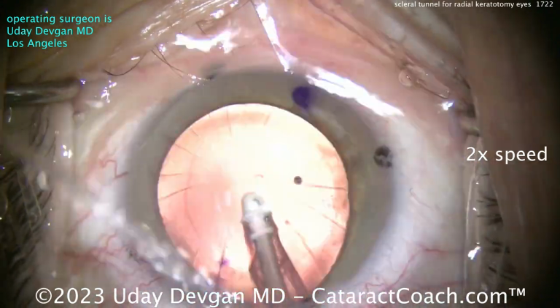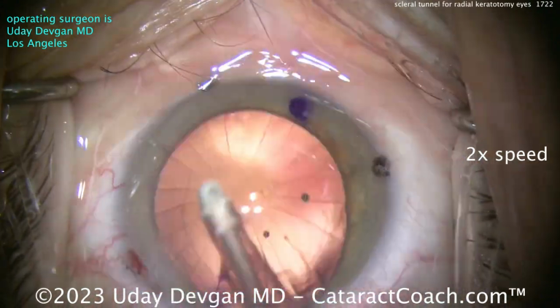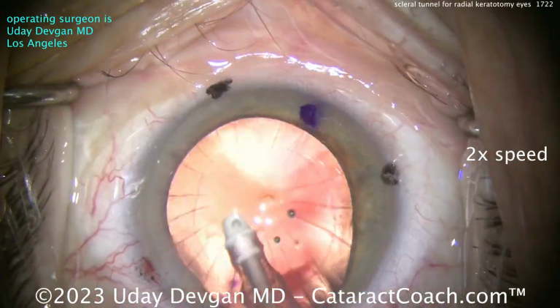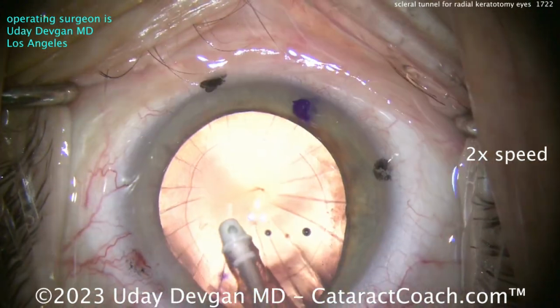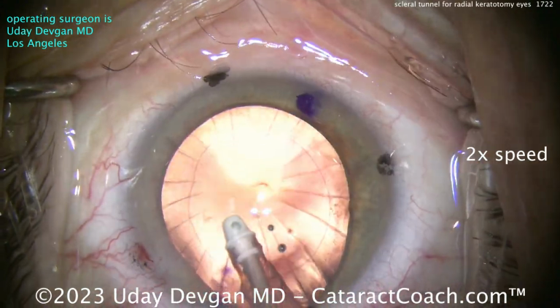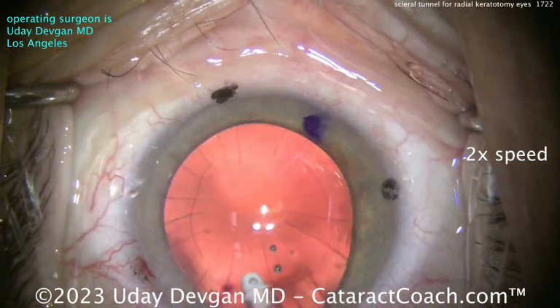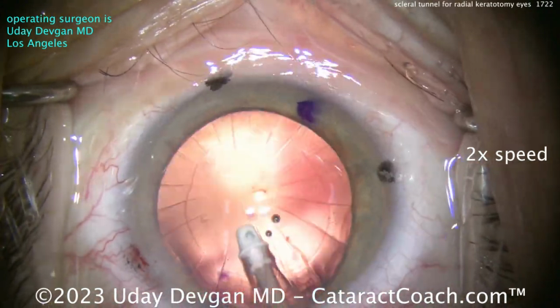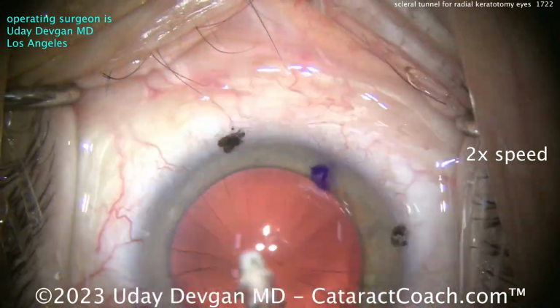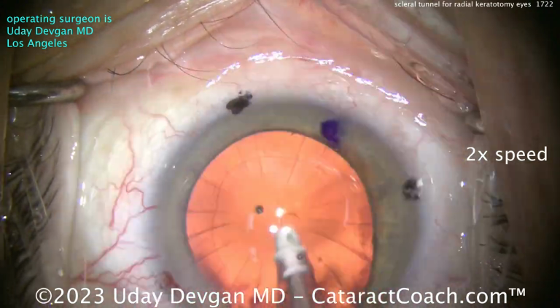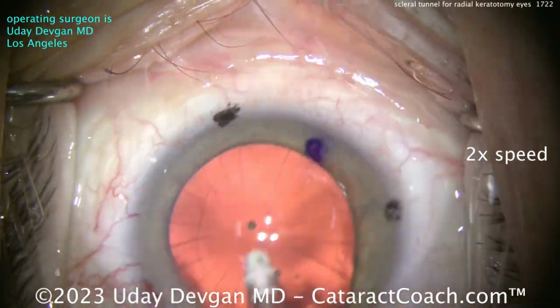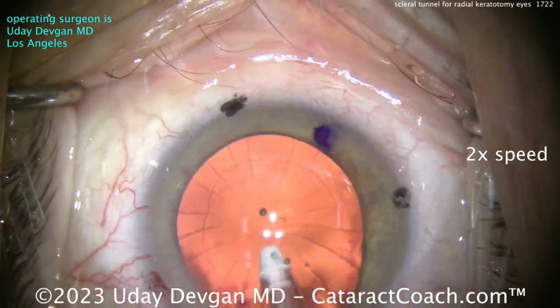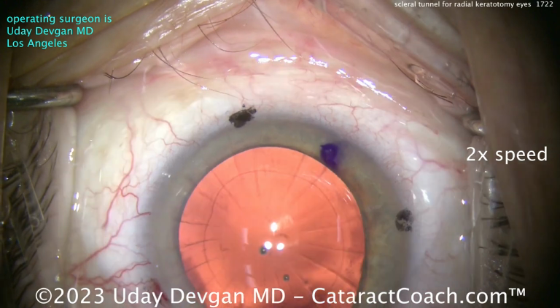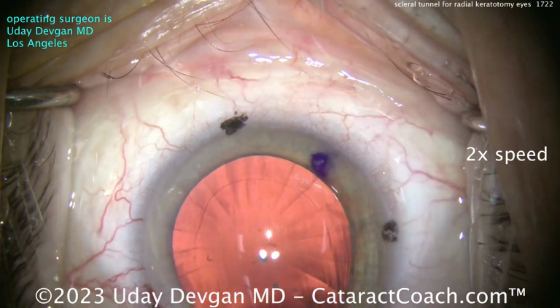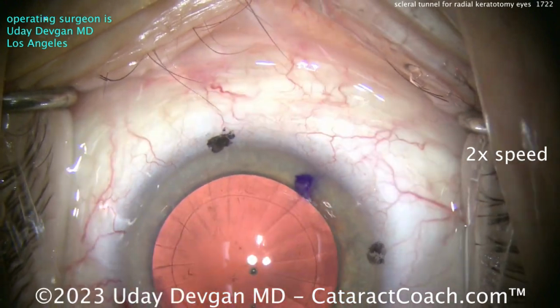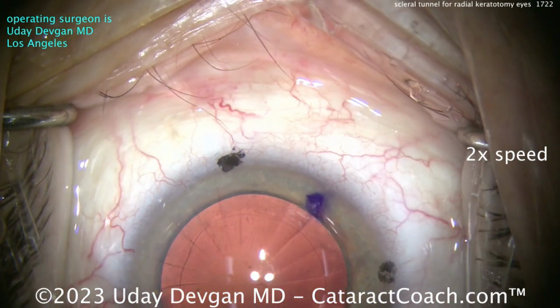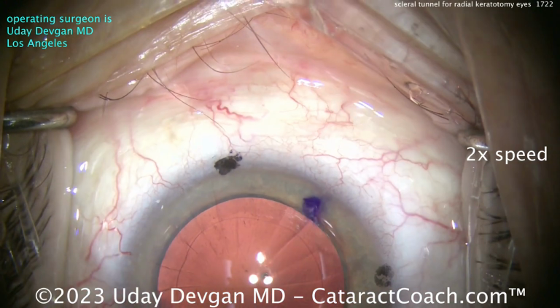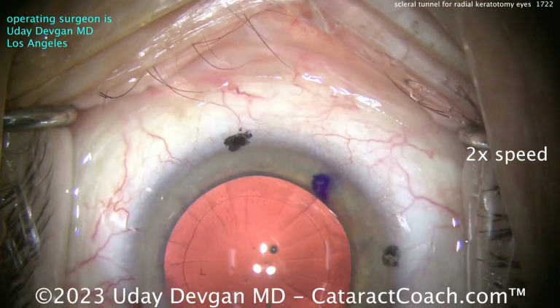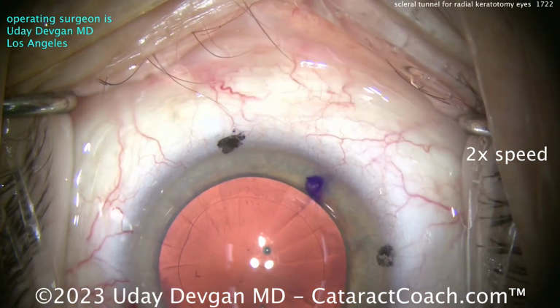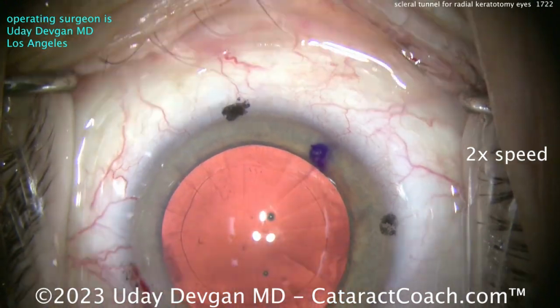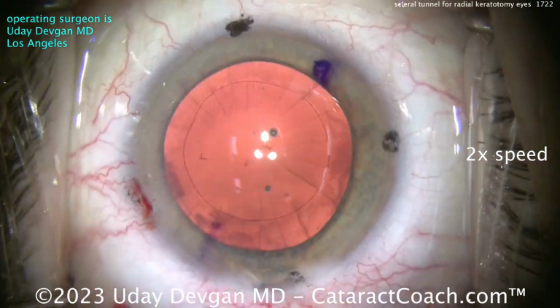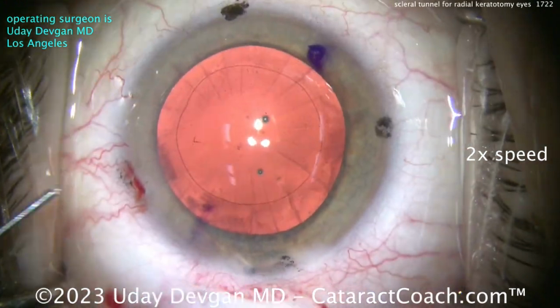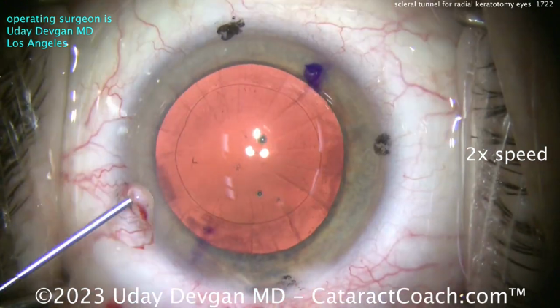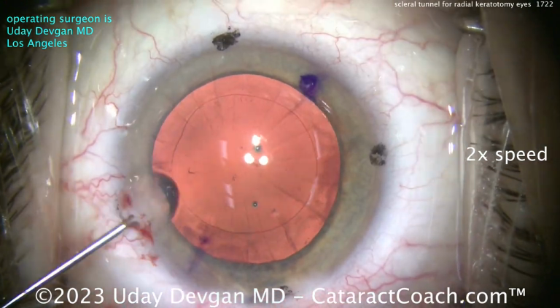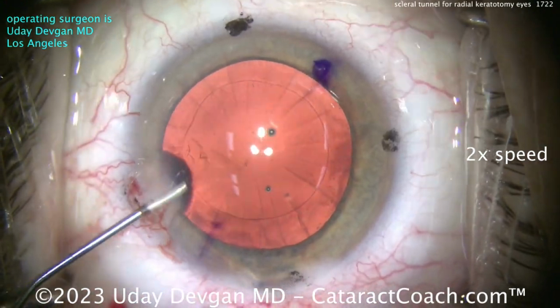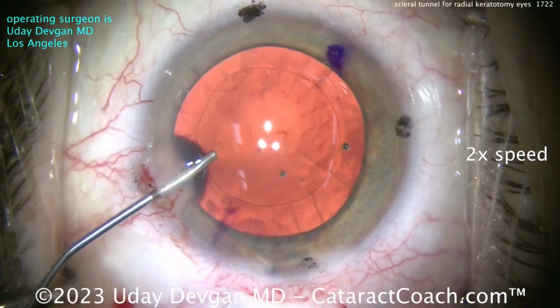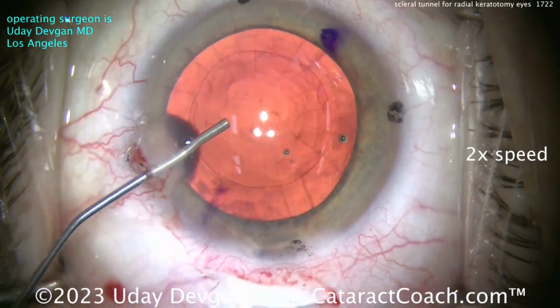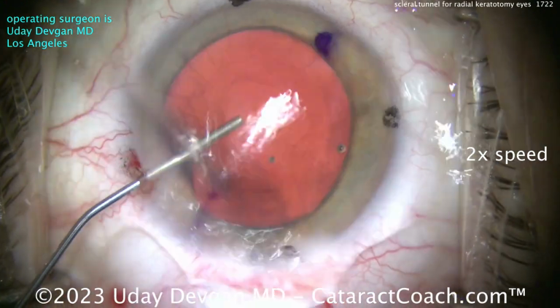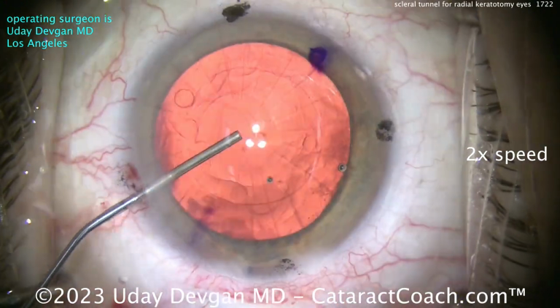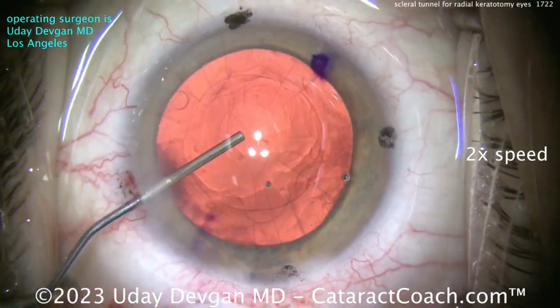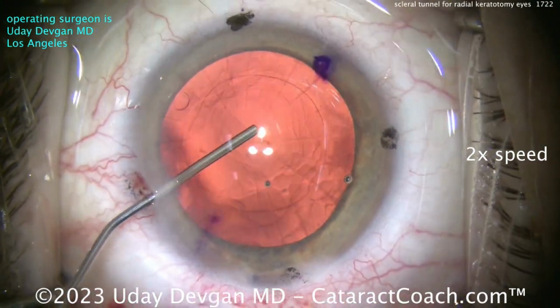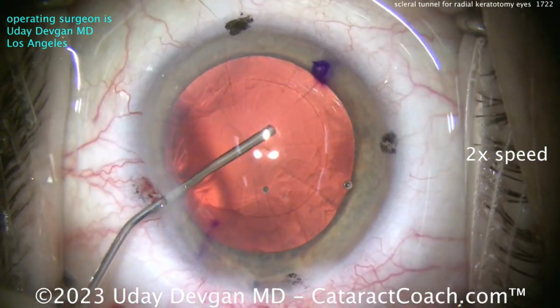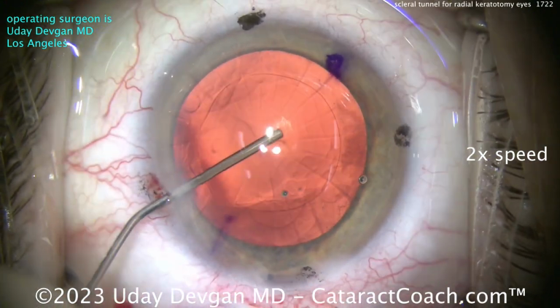We'll clean up that capsule bag nice and easy — that looks great. Fill up the bag and we'll get our toric monofocal lens in there.